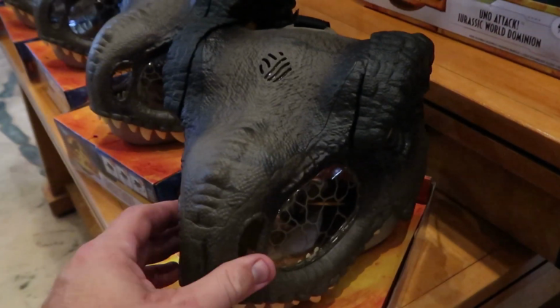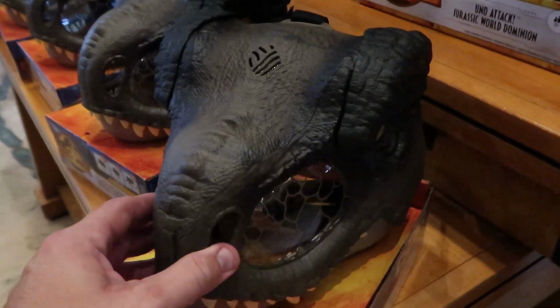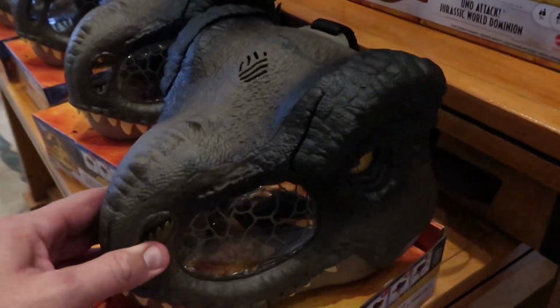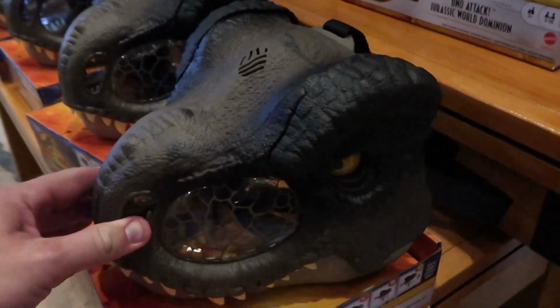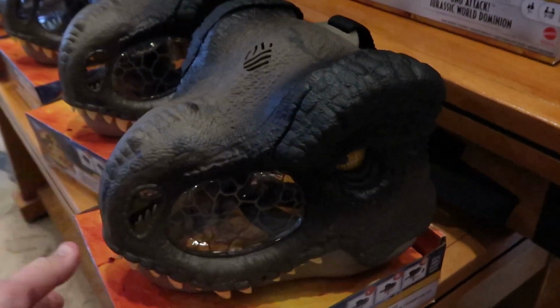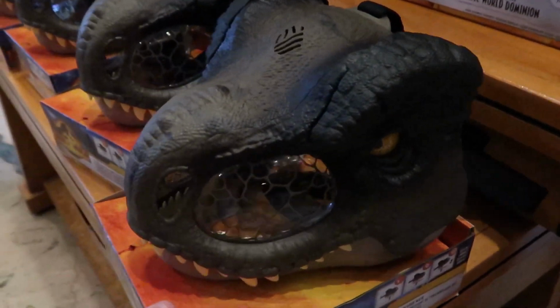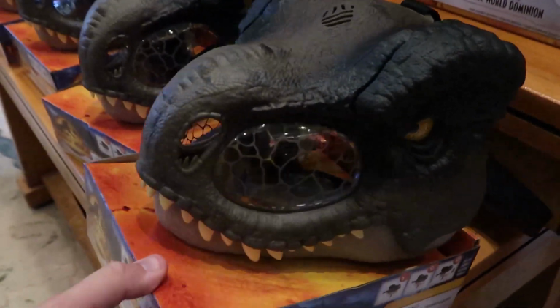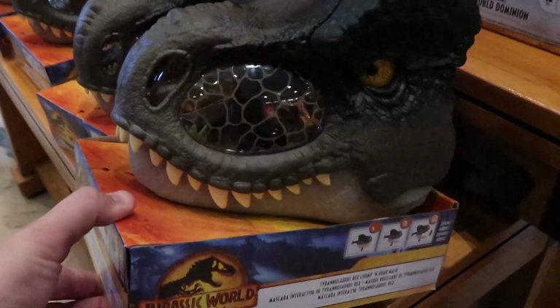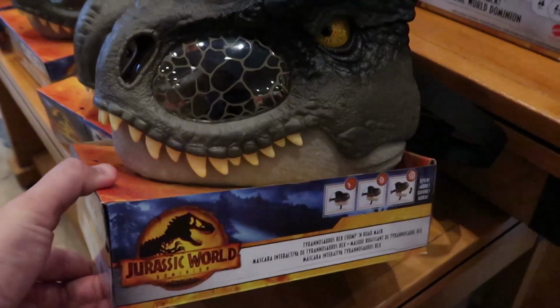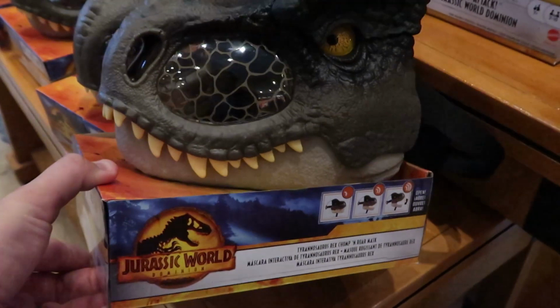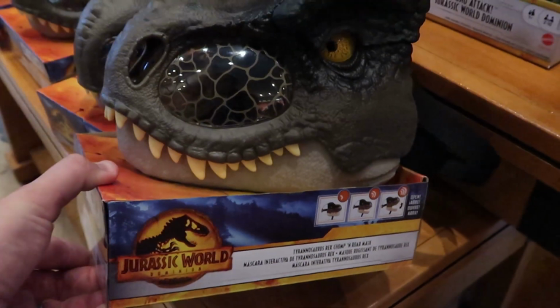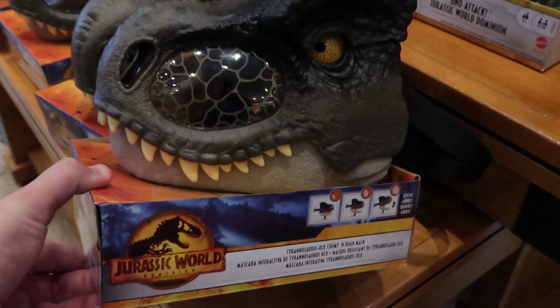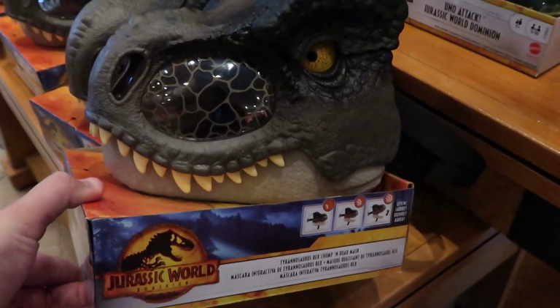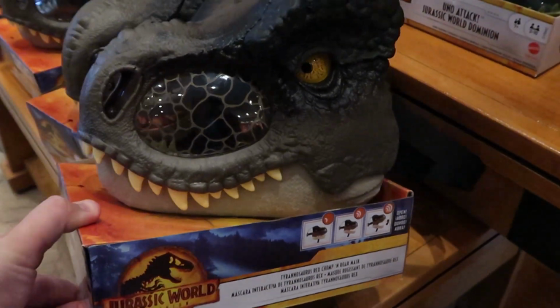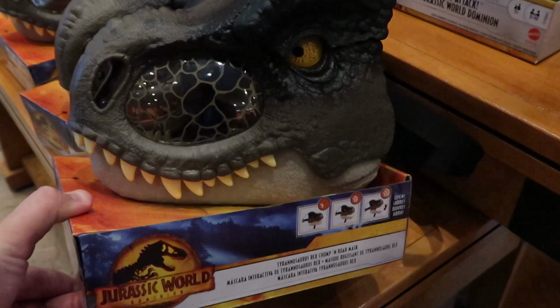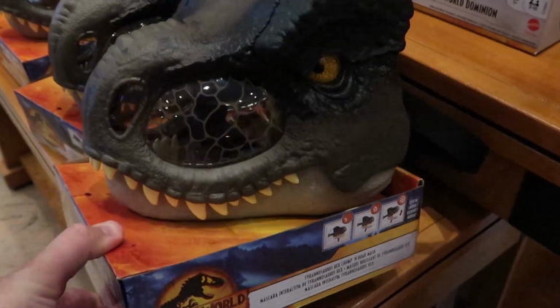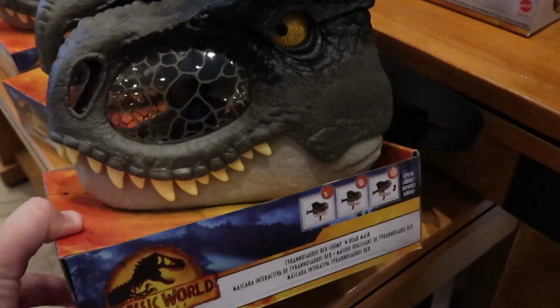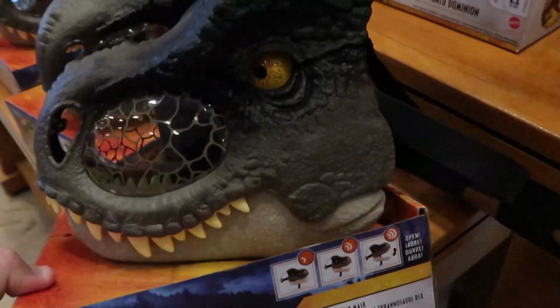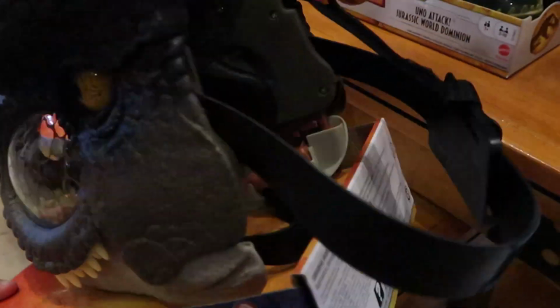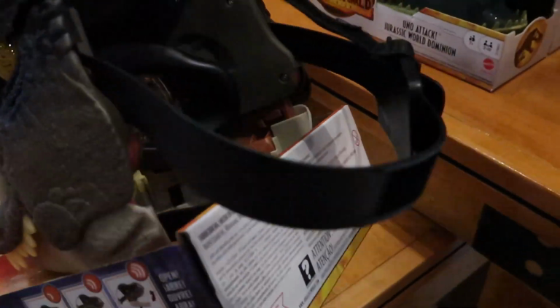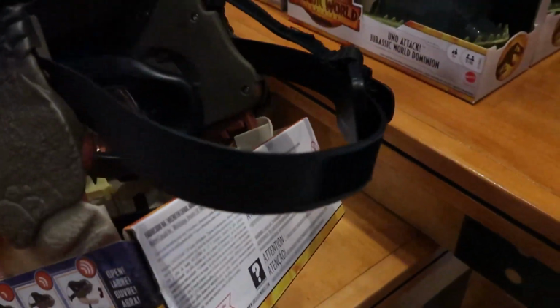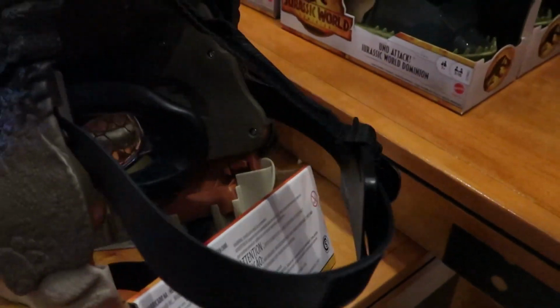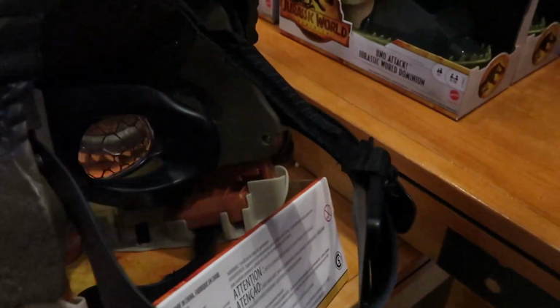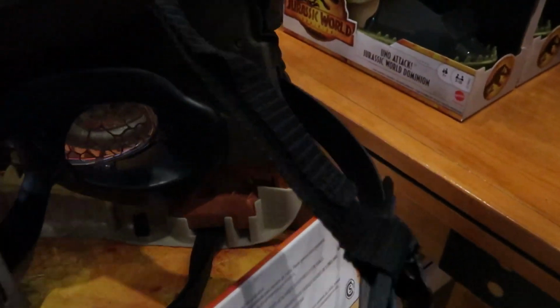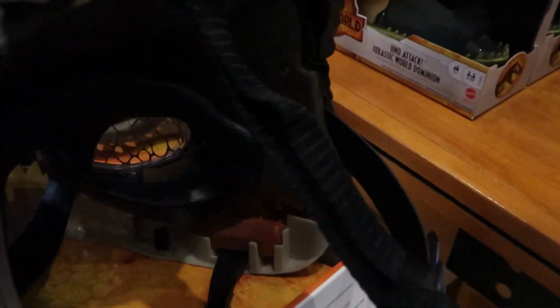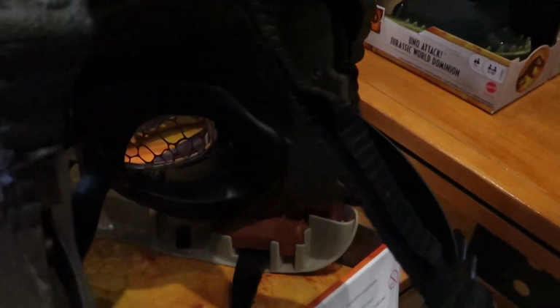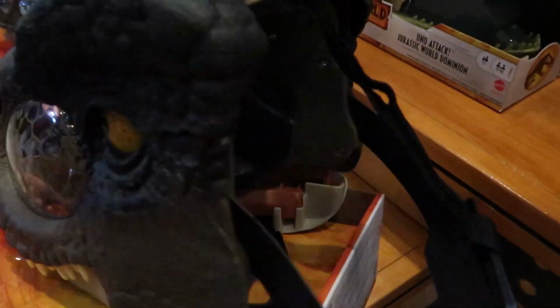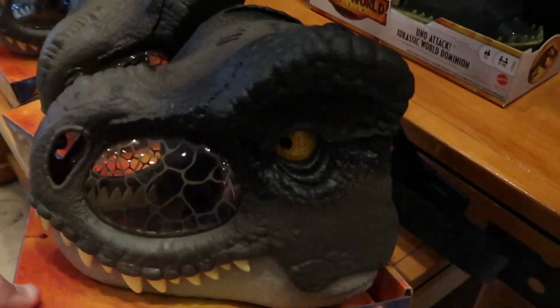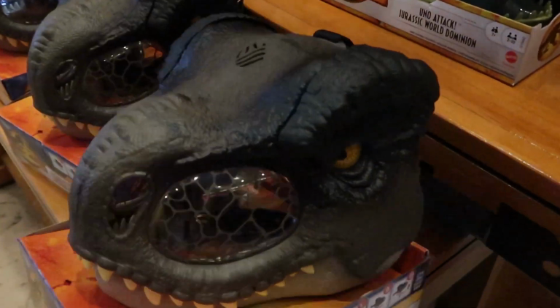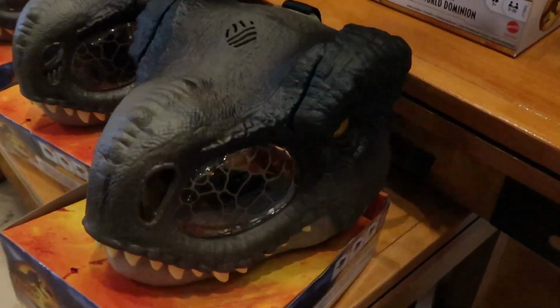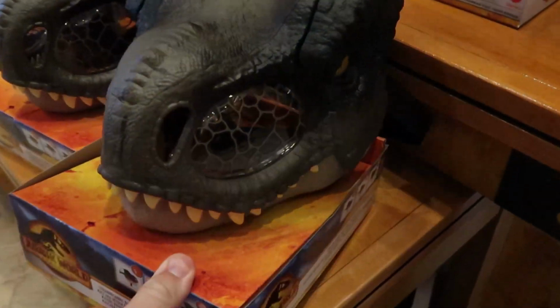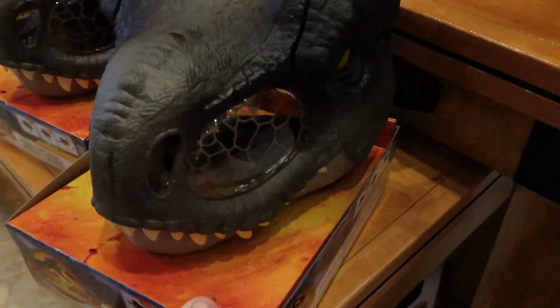They even have this new dinosaur mask for Jurassic World Dominion. This is one of those ones that you put behind your head and then you have a little chin strap — look at this. Oh, that is so fun.